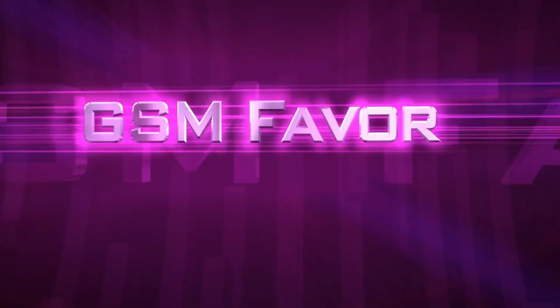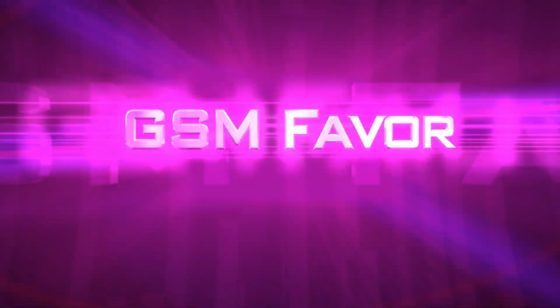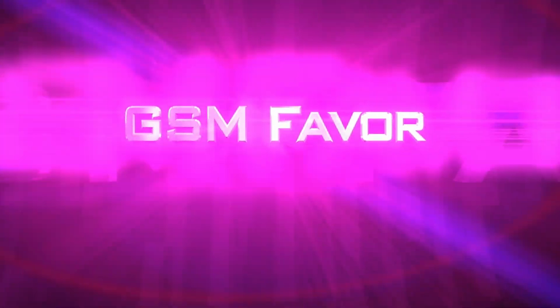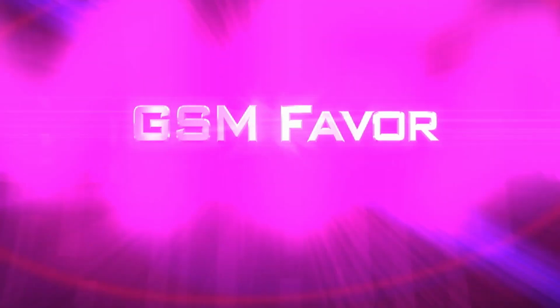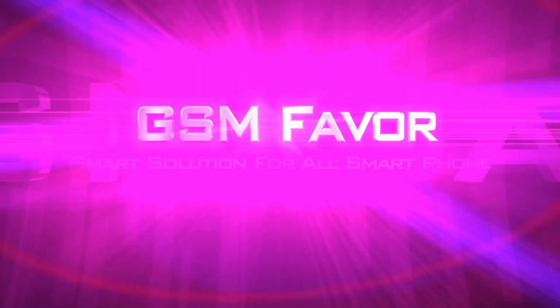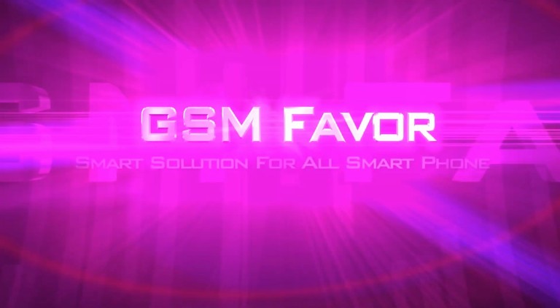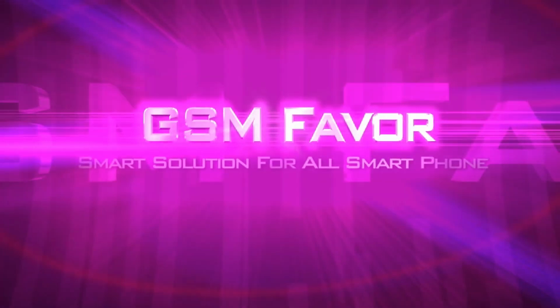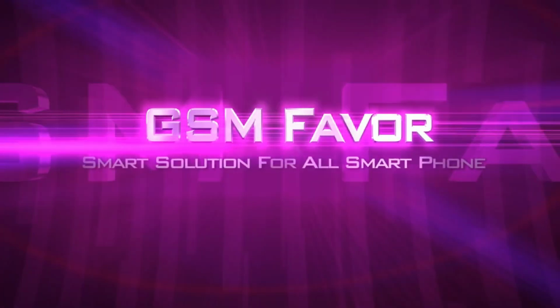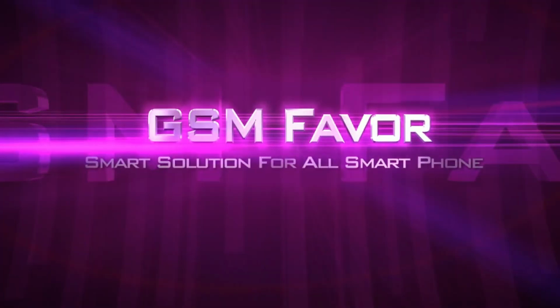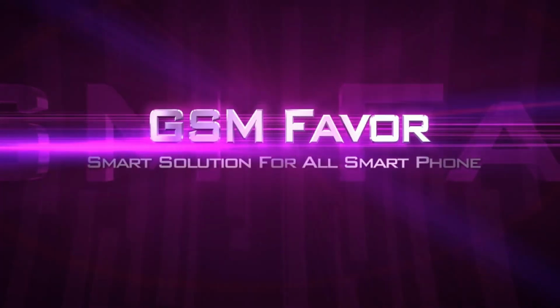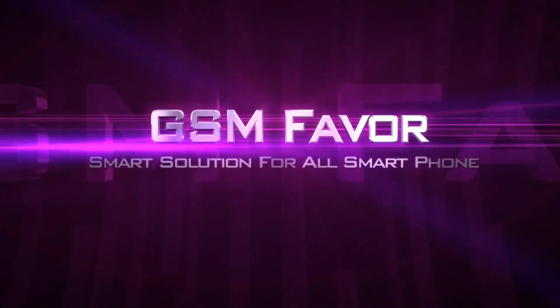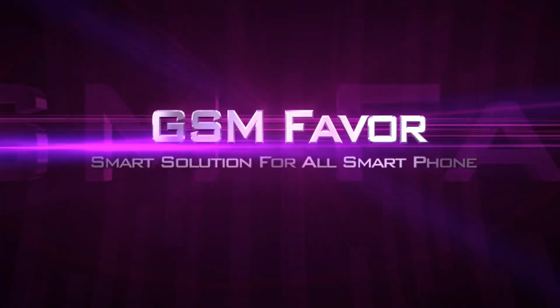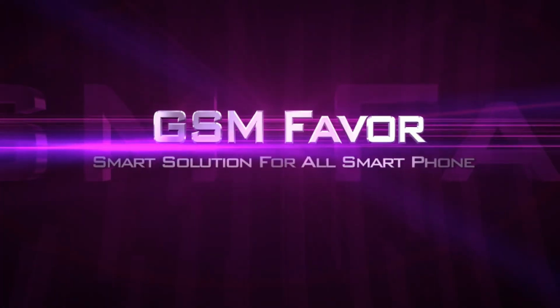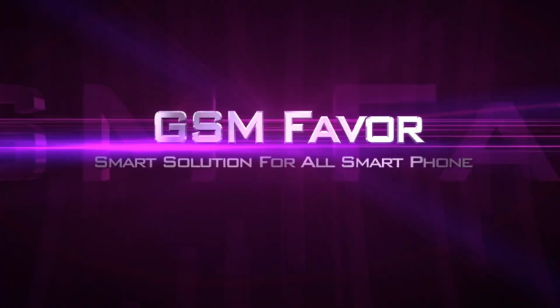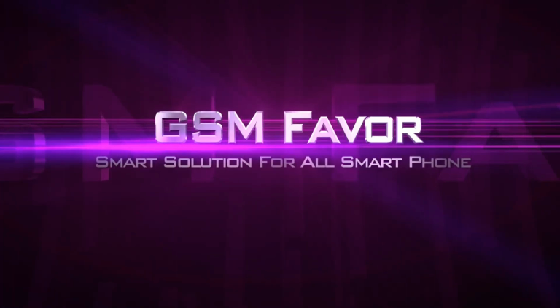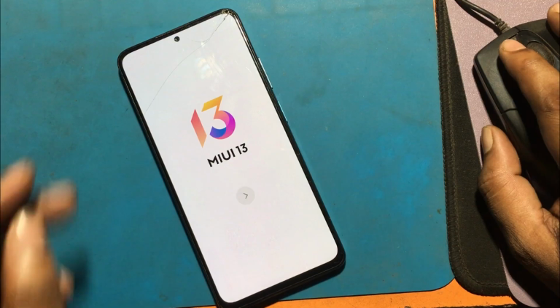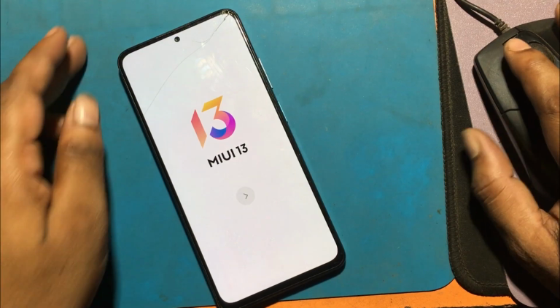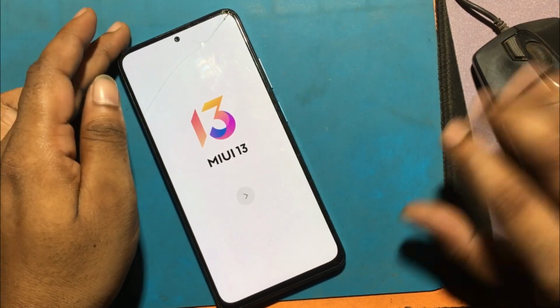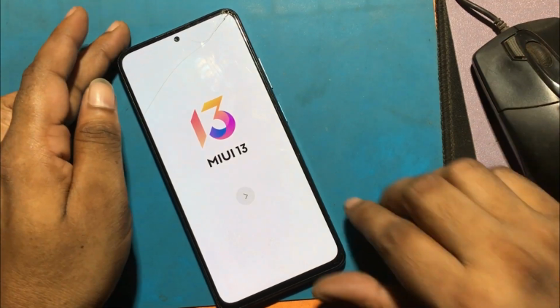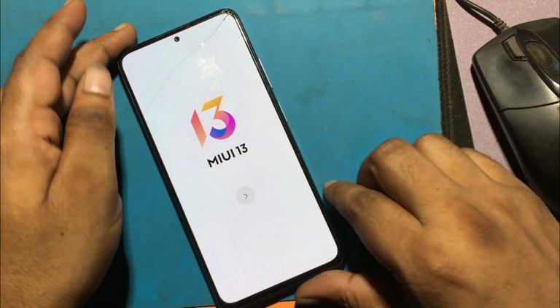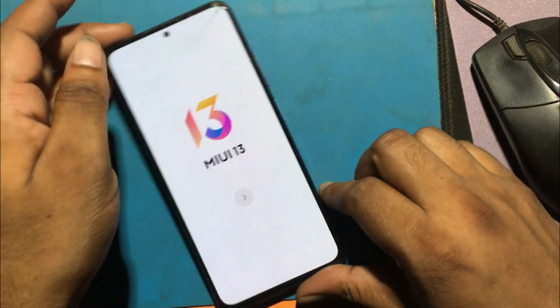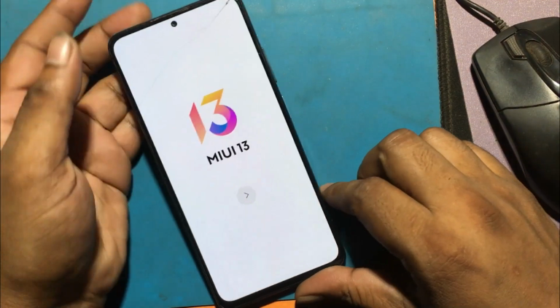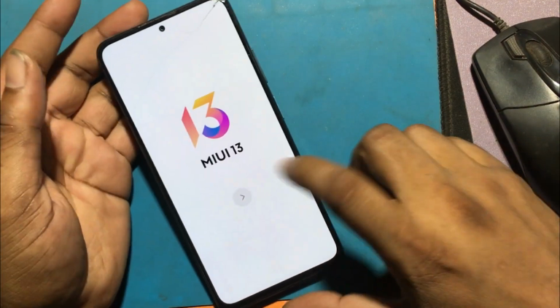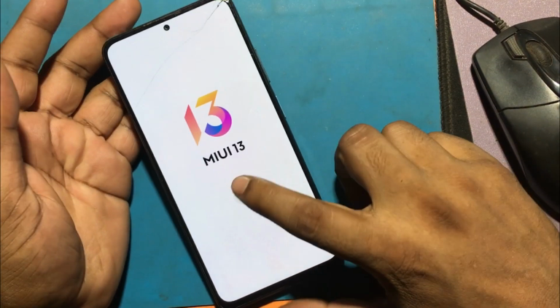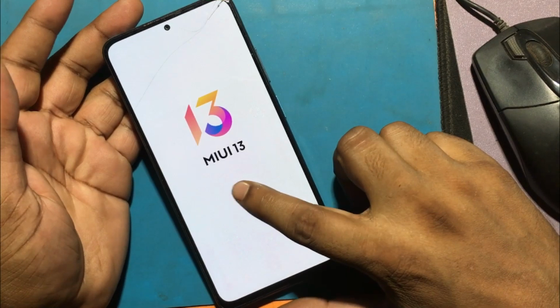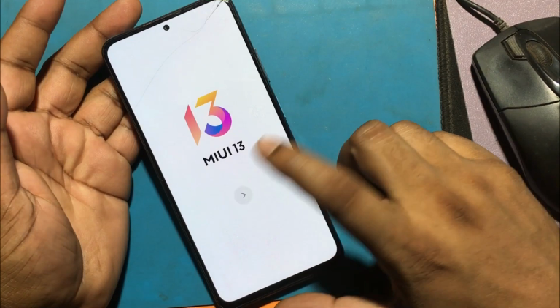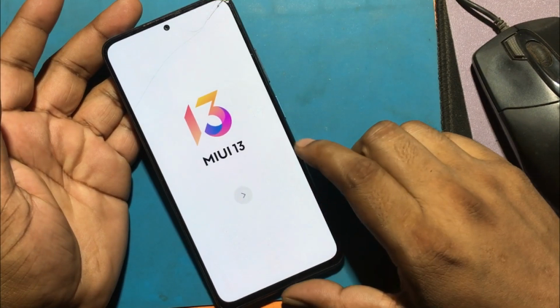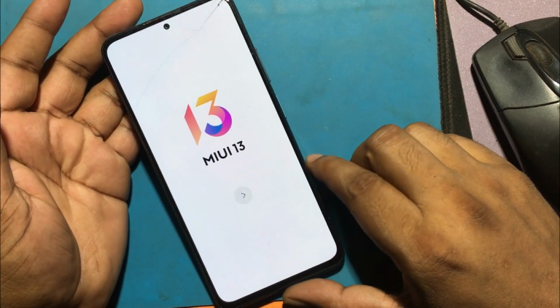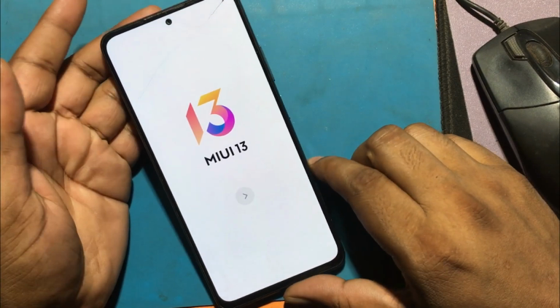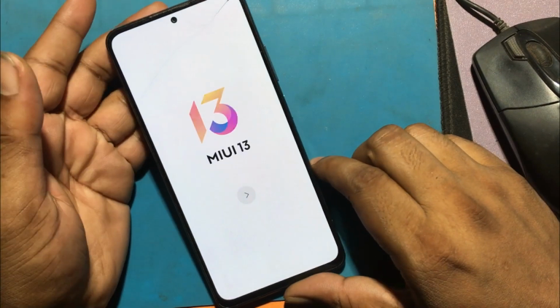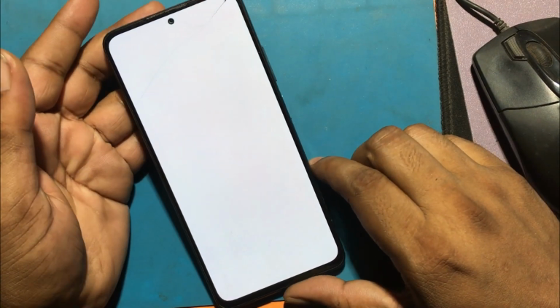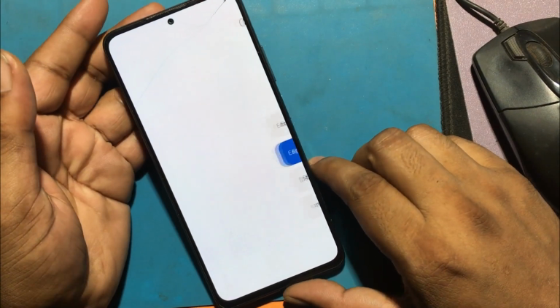Welcome to GSM Favor YouTube channel. This is my Poco X4 Pro 5G model Android smartphone.